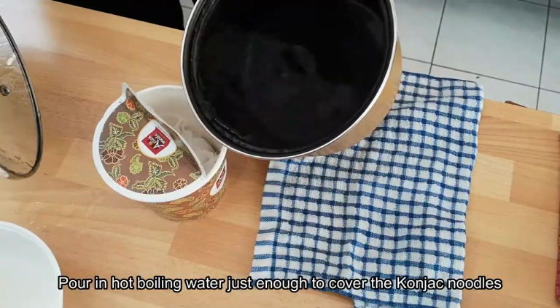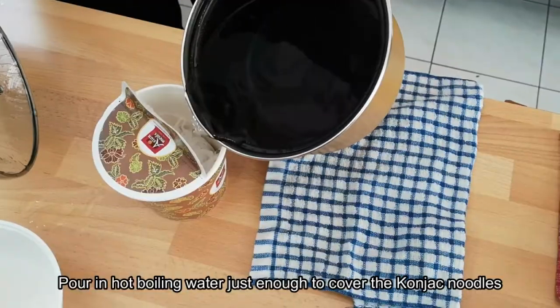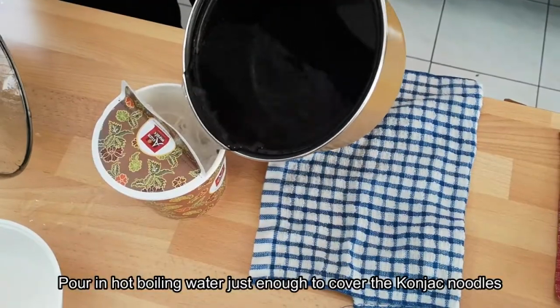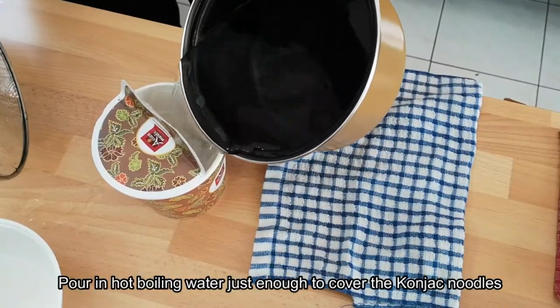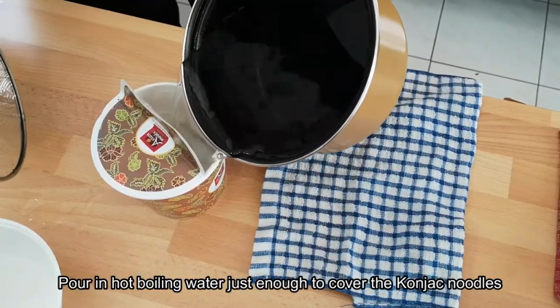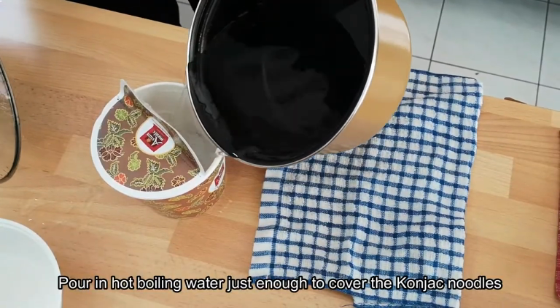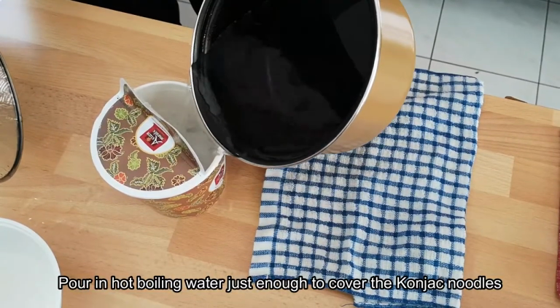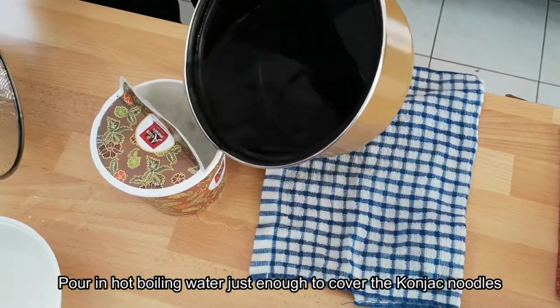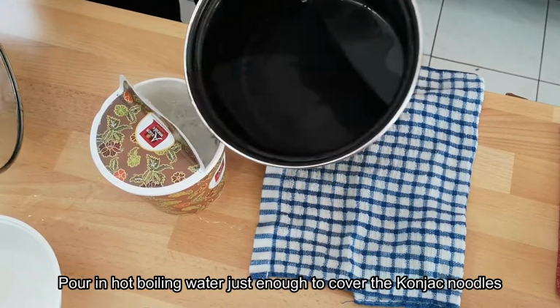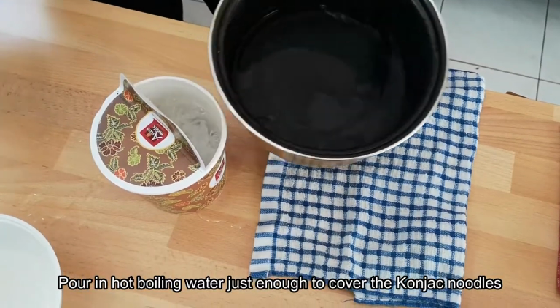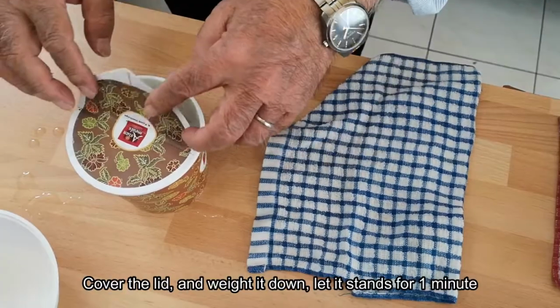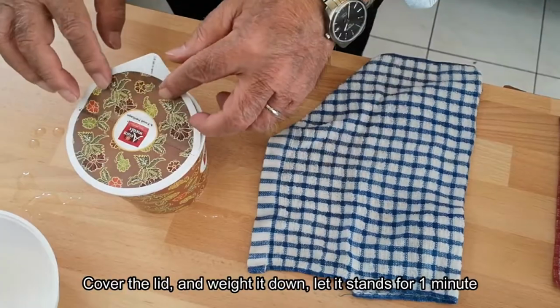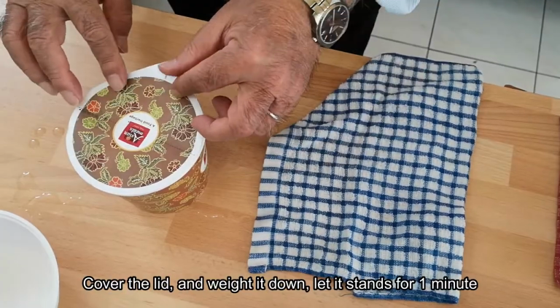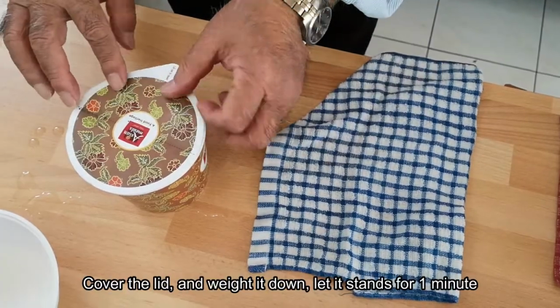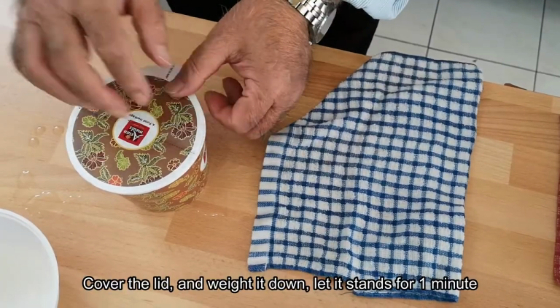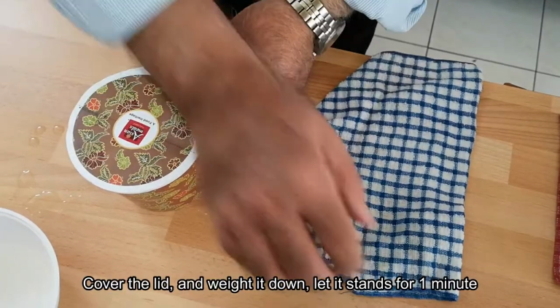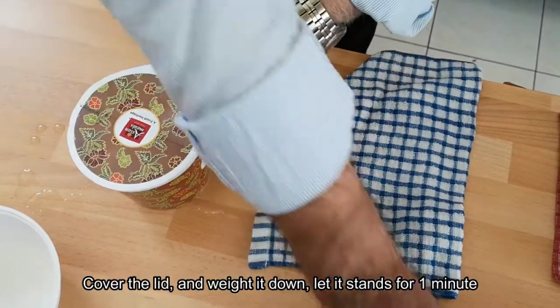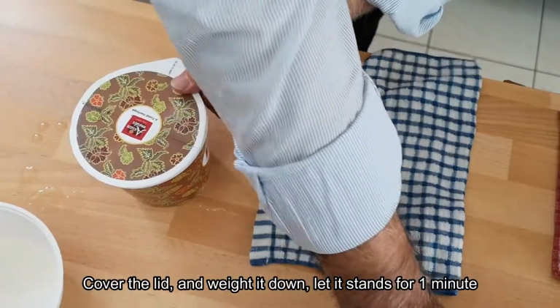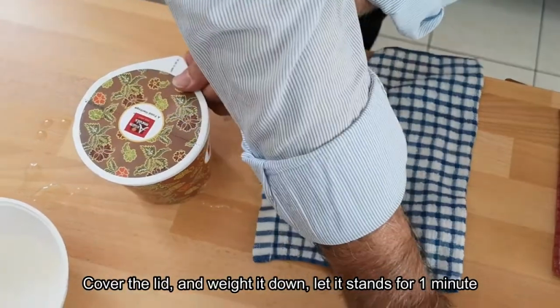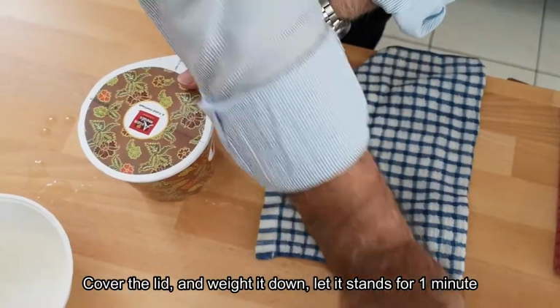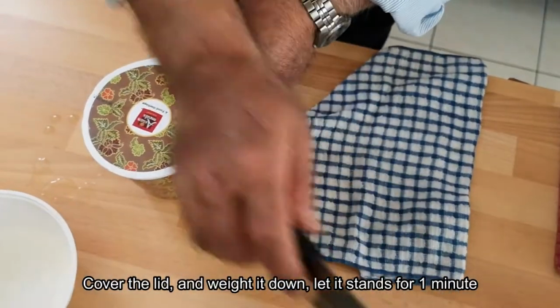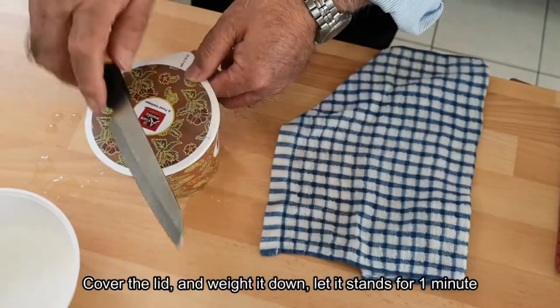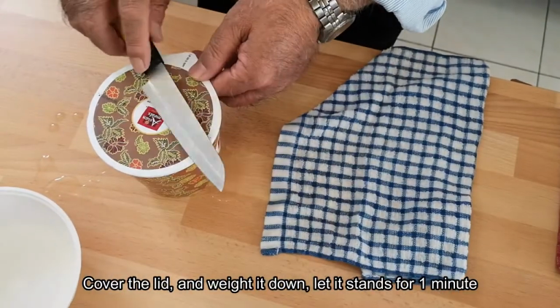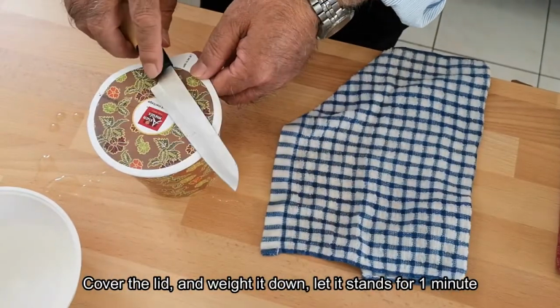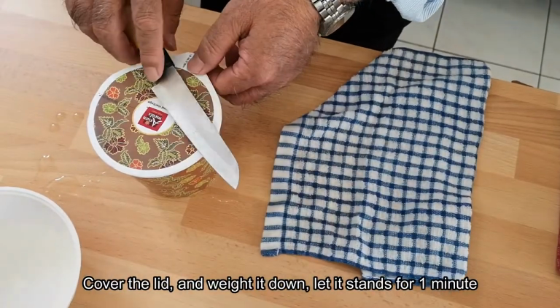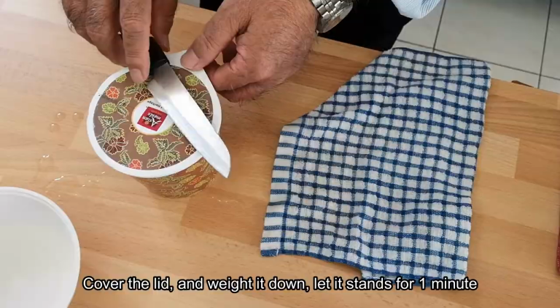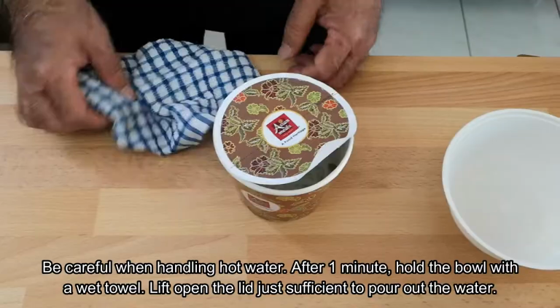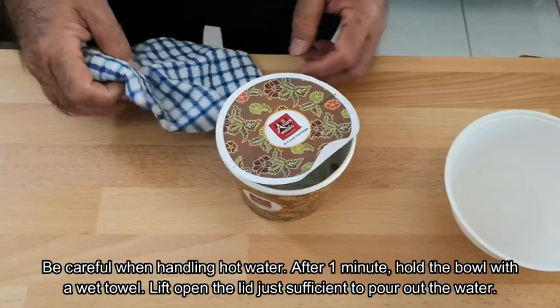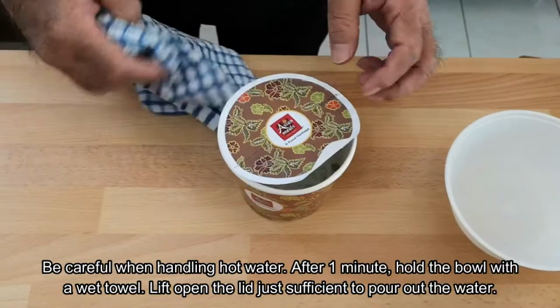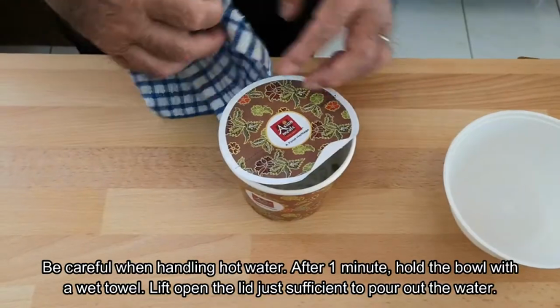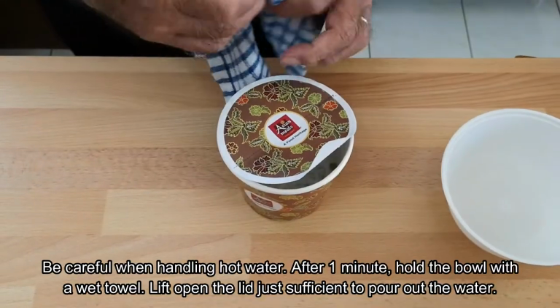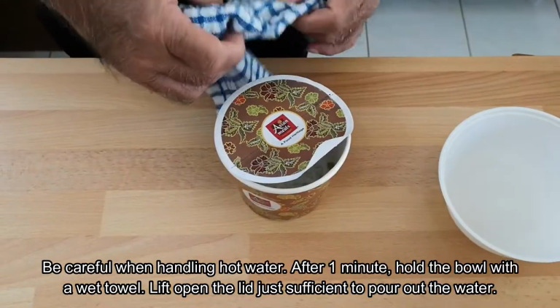Pour in hot water — just to the powder noodle level. Close it back and put something heavy on top to hold it in place. Let it stand for one minute, then flip it over.